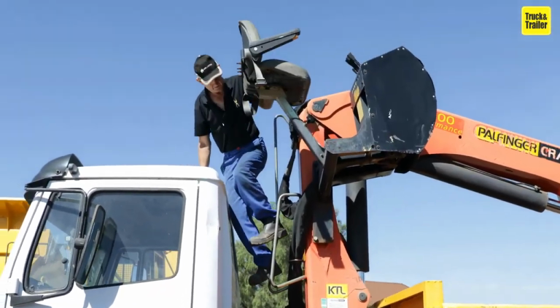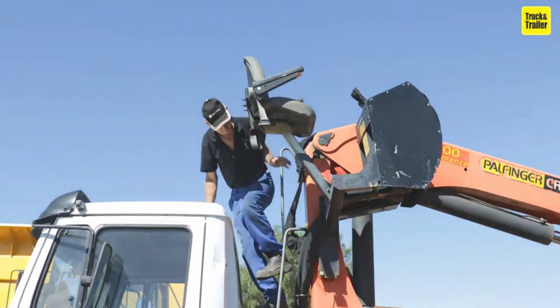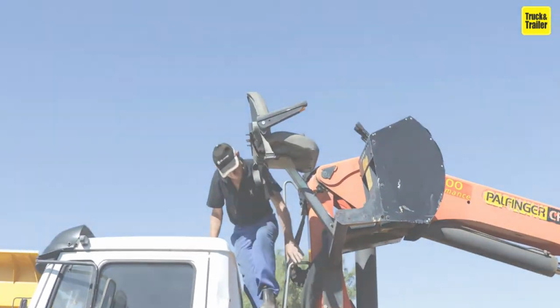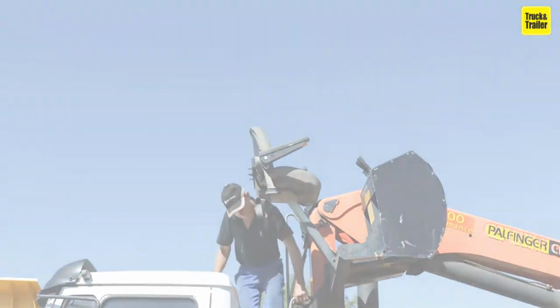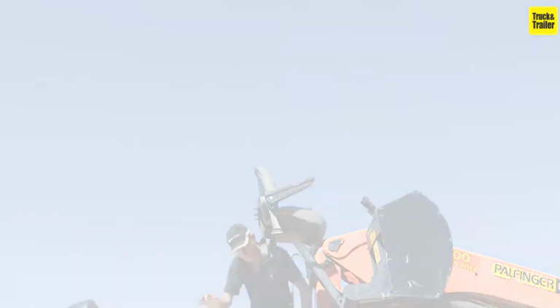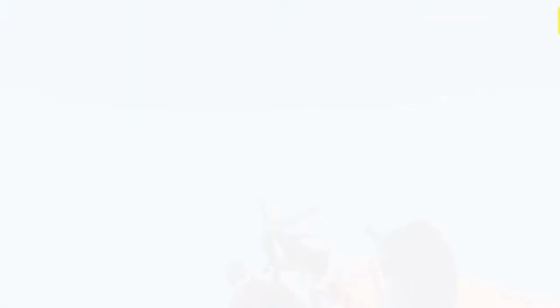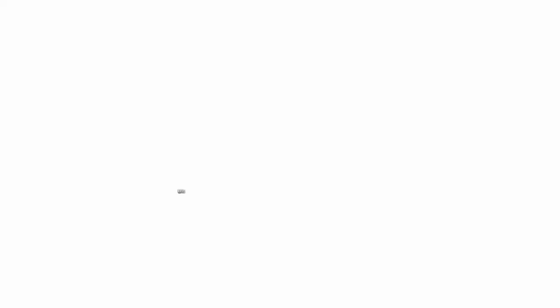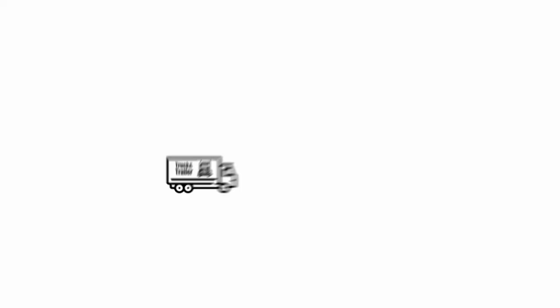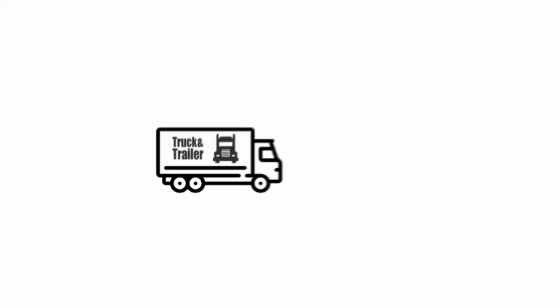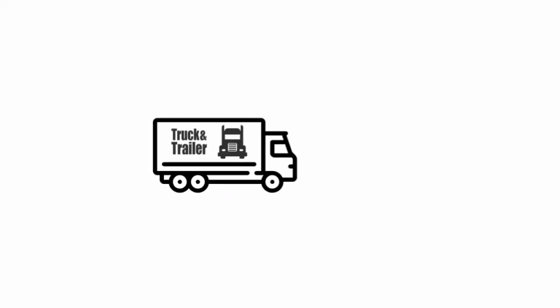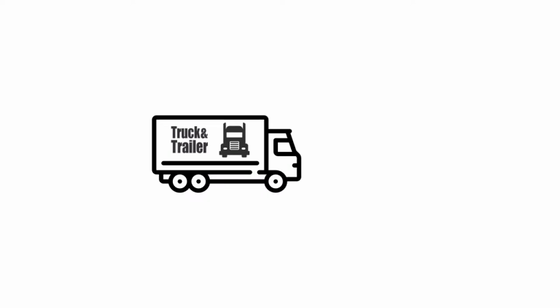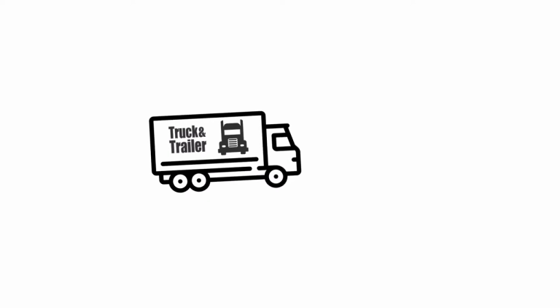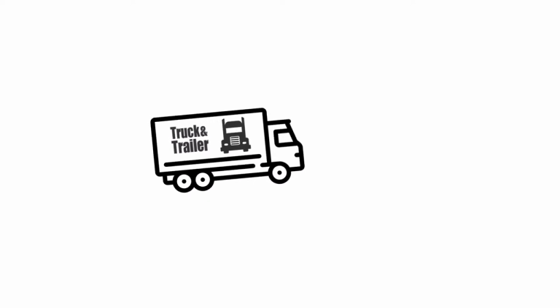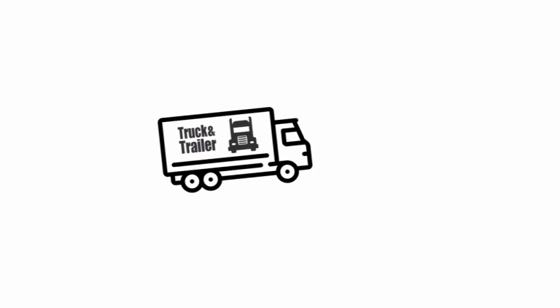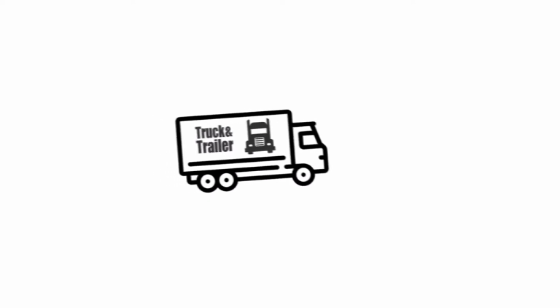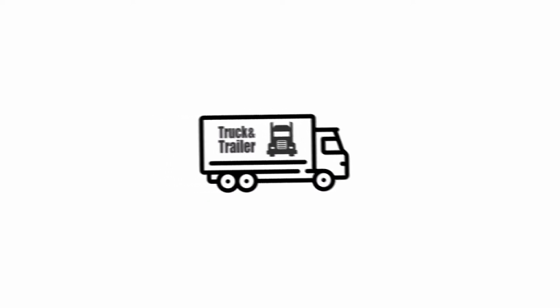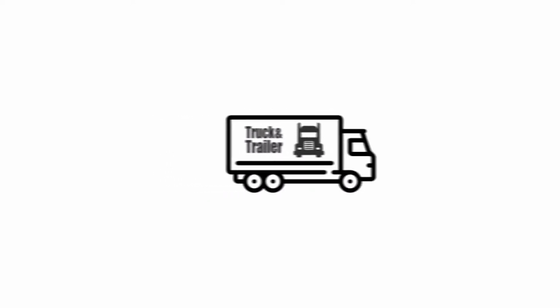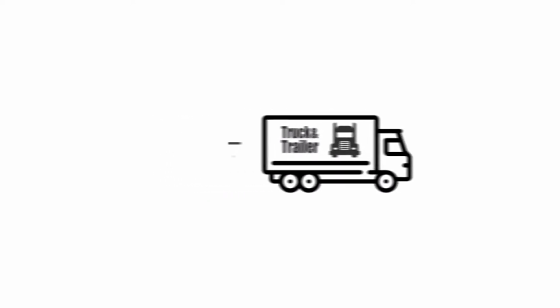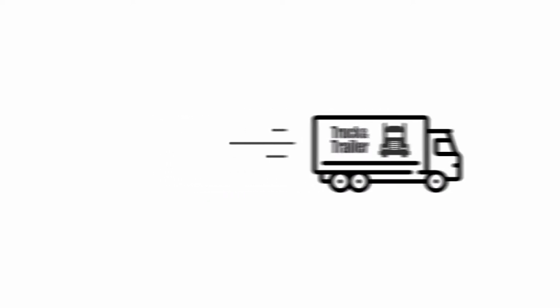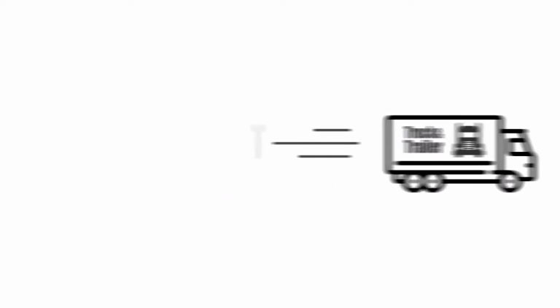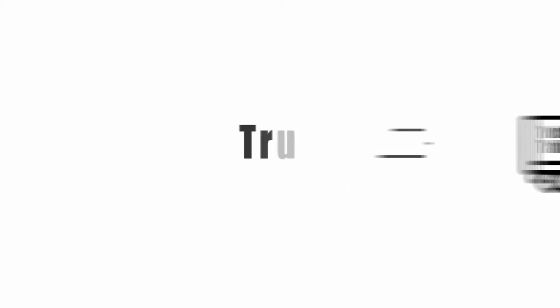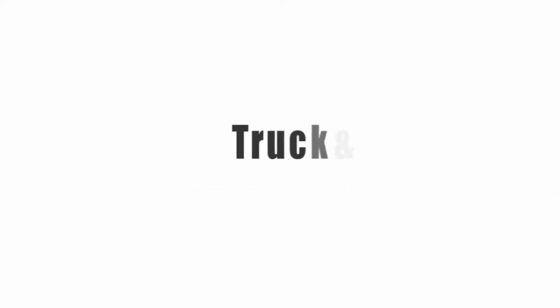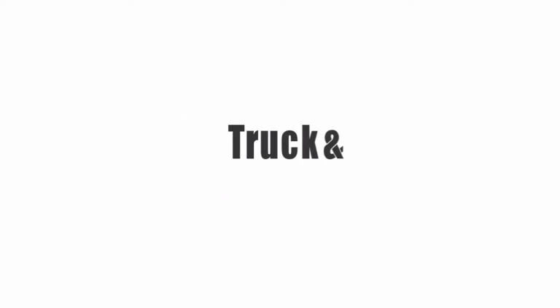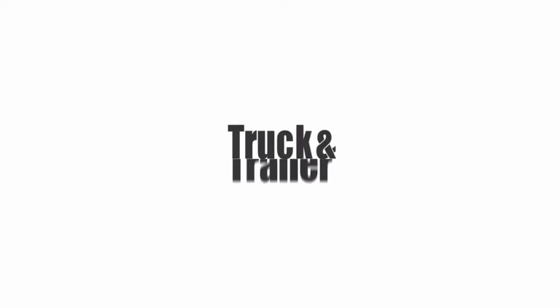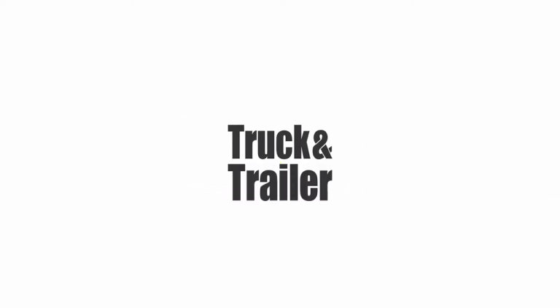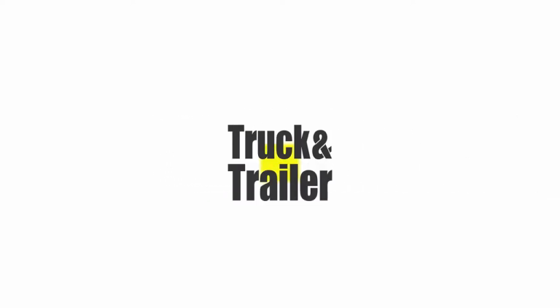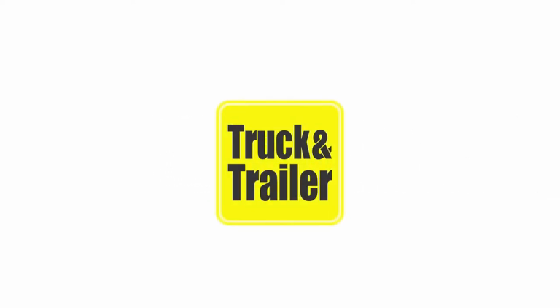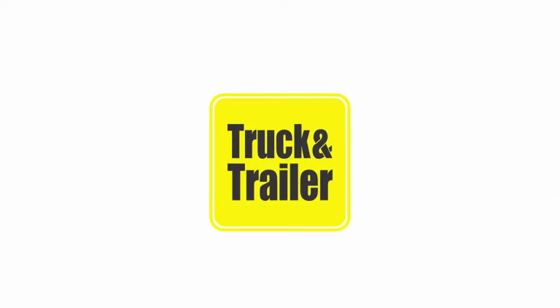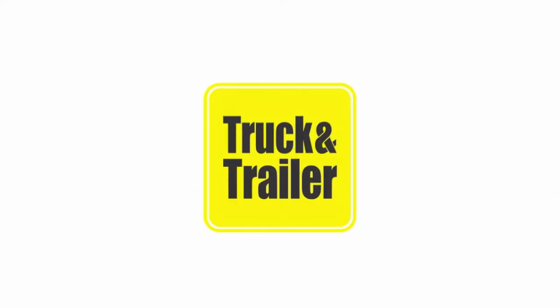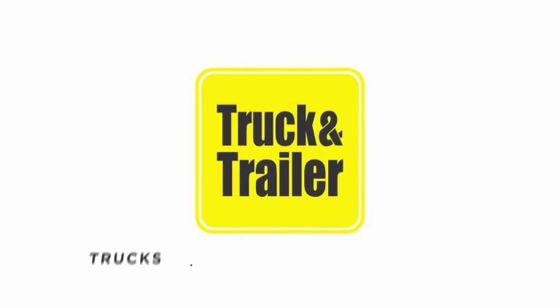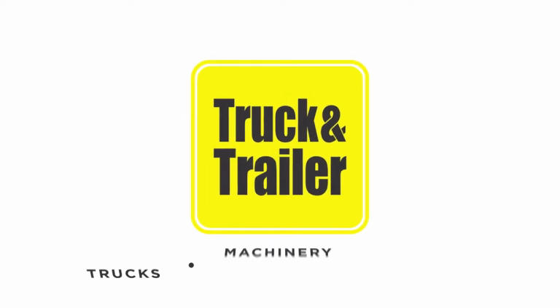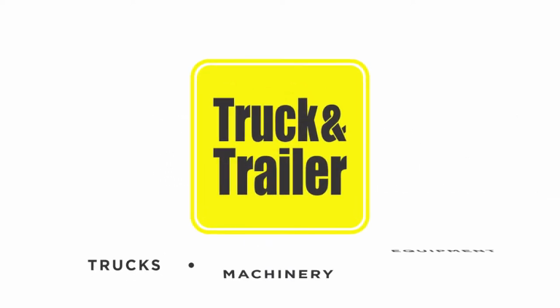Visit Truck & Trailer, the leading commercial marketplace for trucks, machinery and equipment.